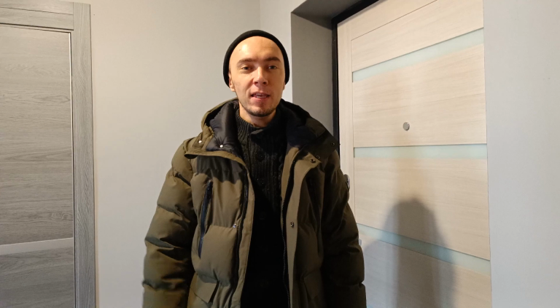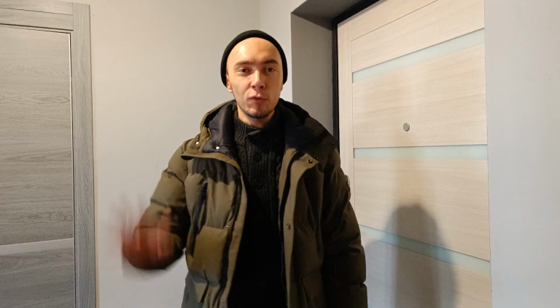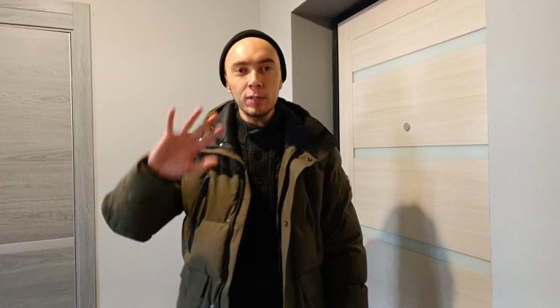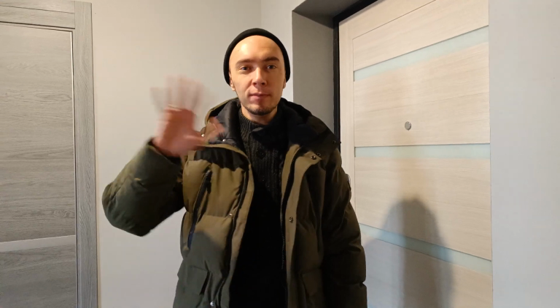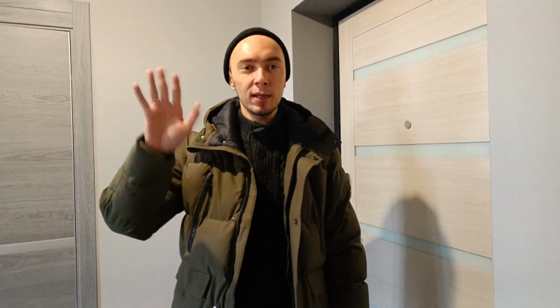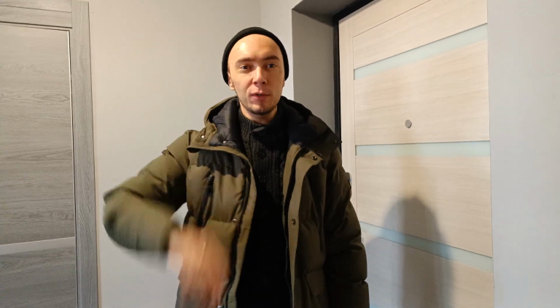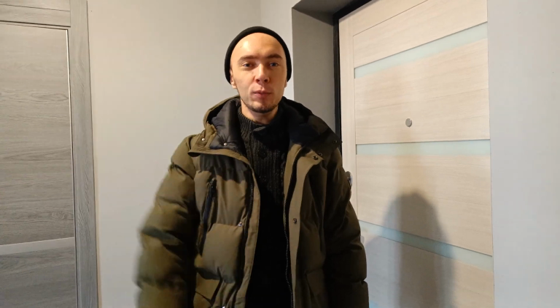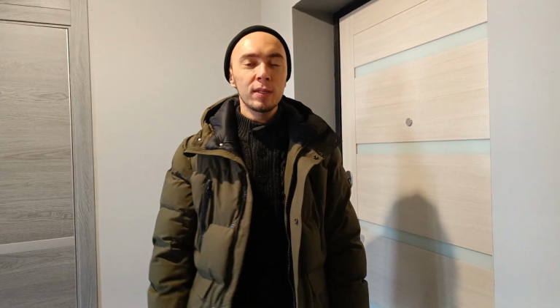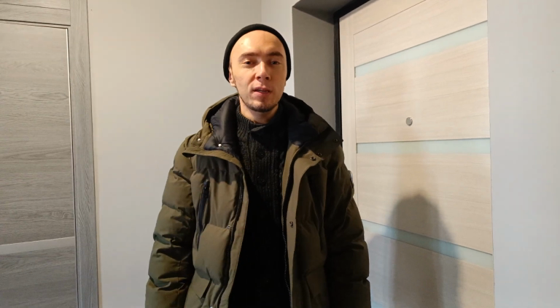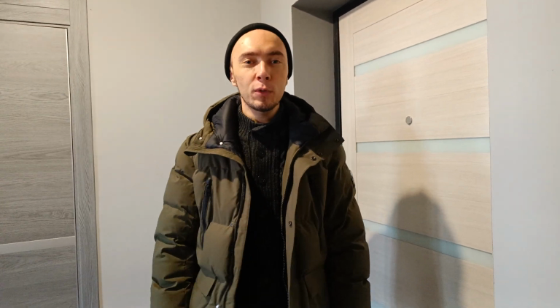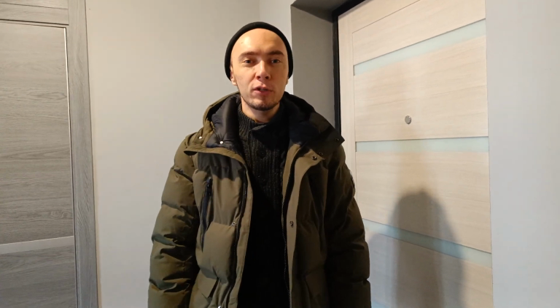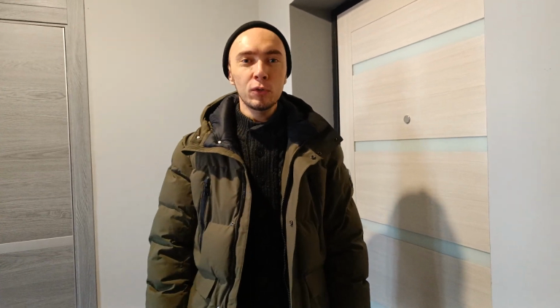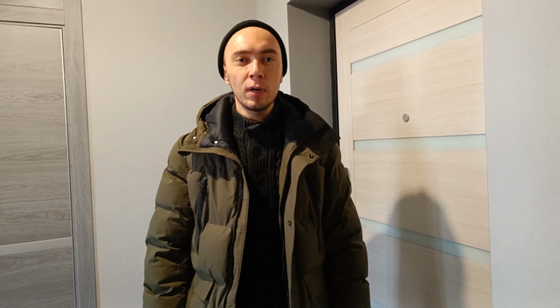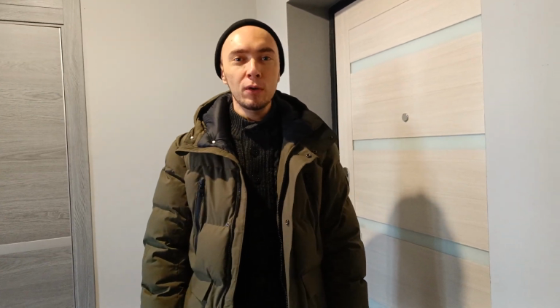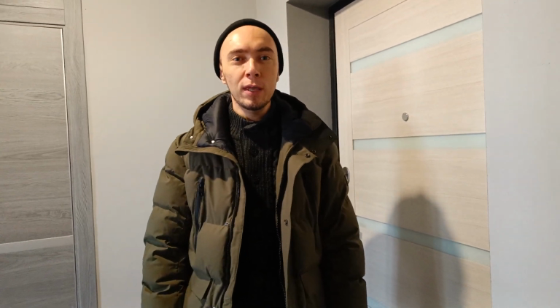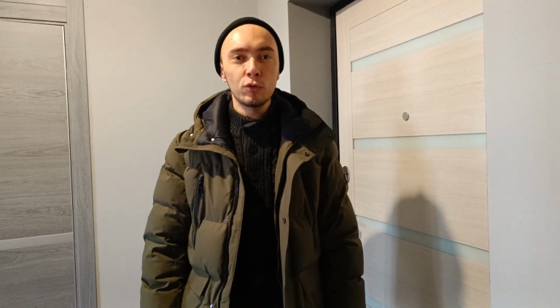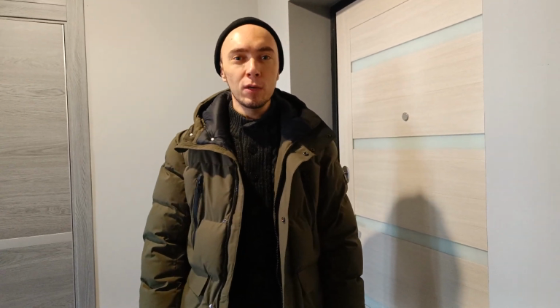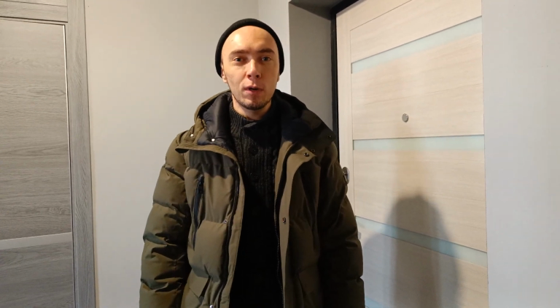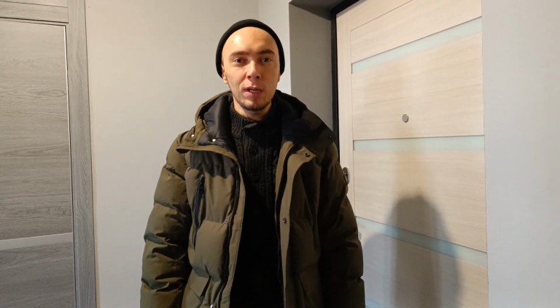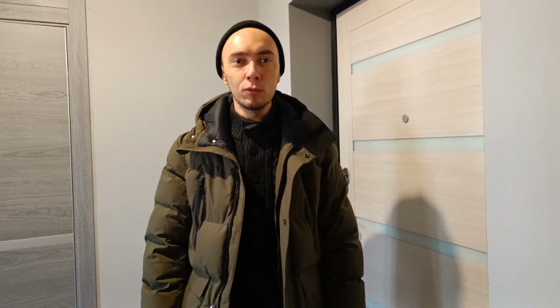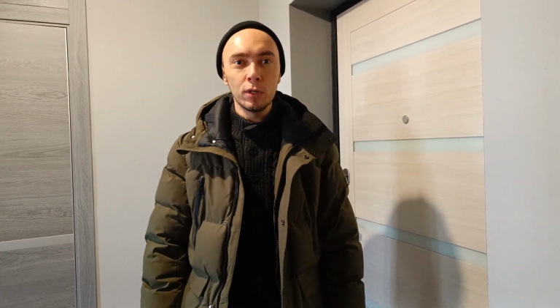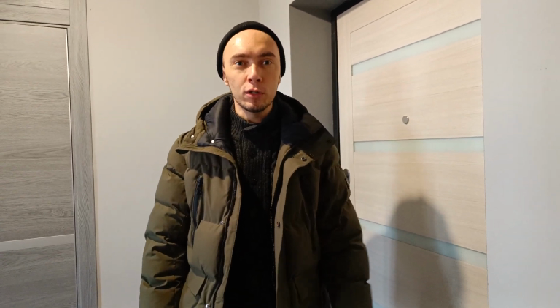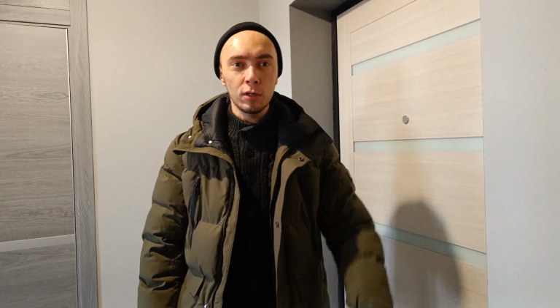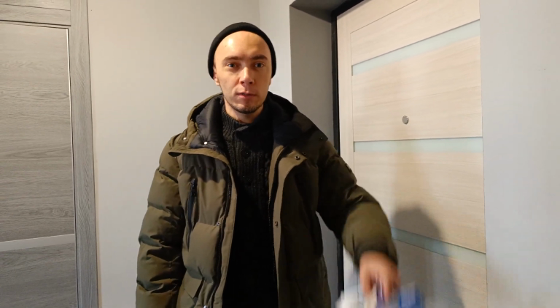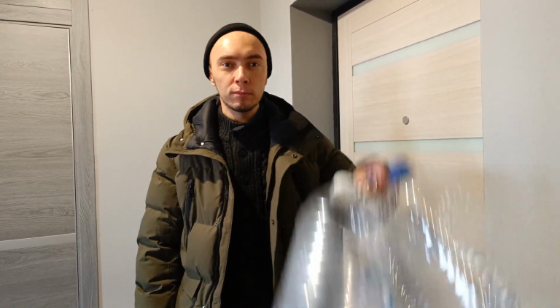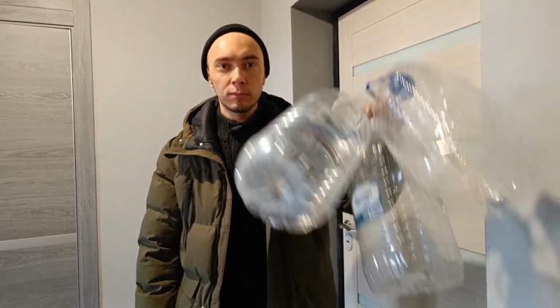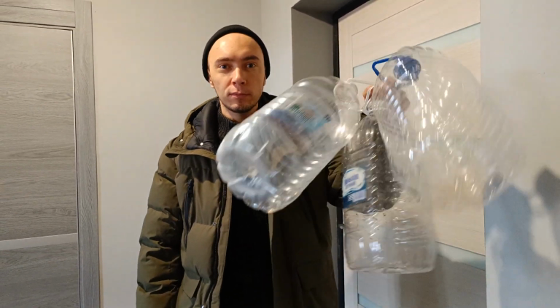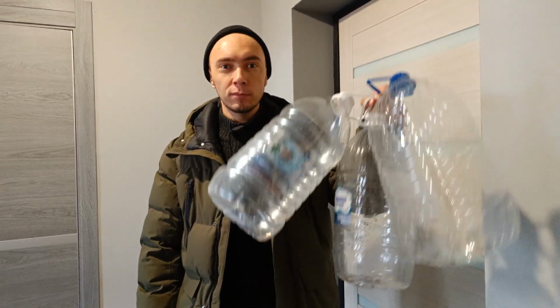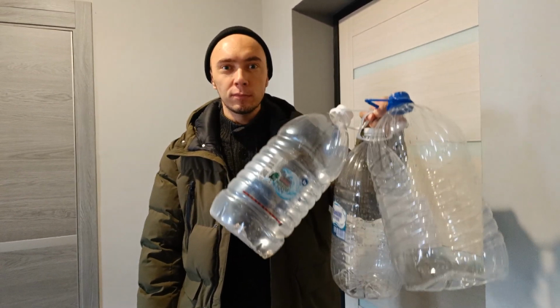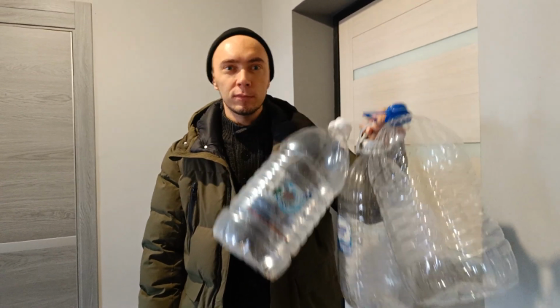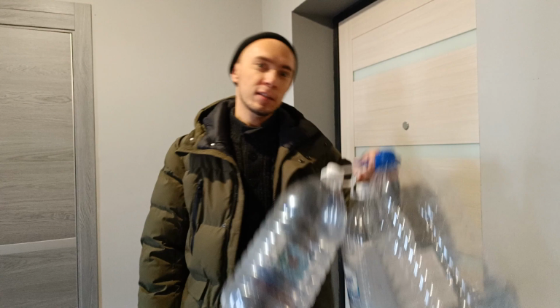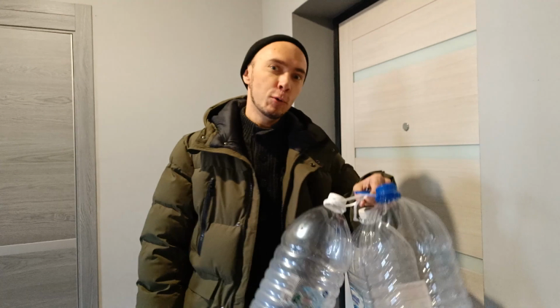Hey everyone! Hello! Today I'm going to show you how to get drinking water in Russia. Let's go!